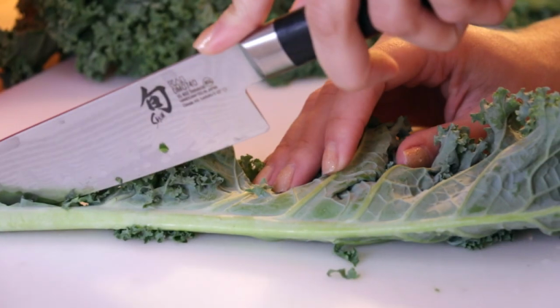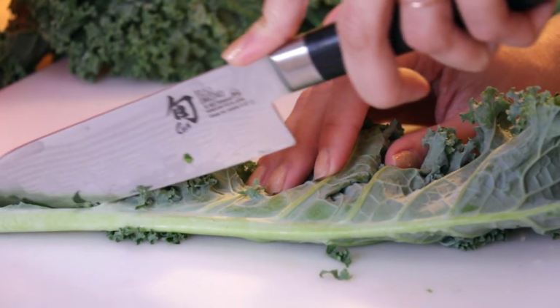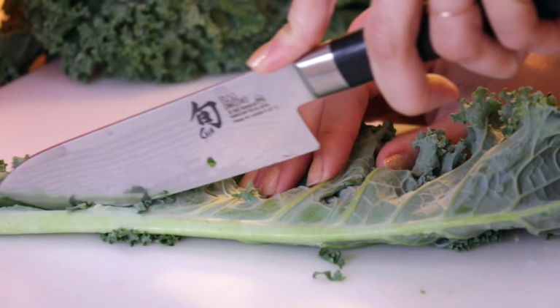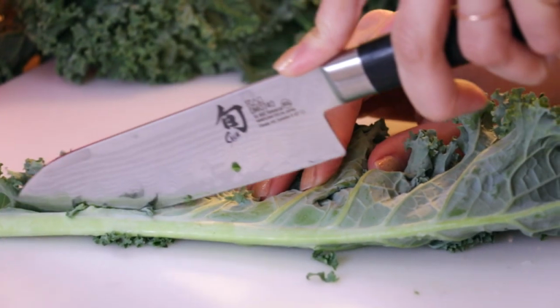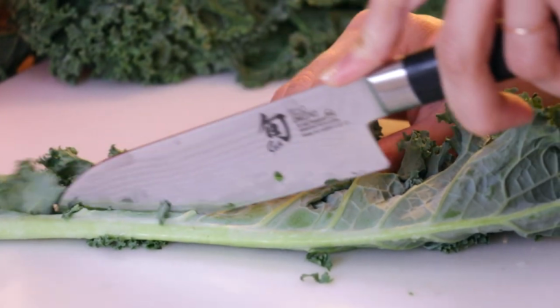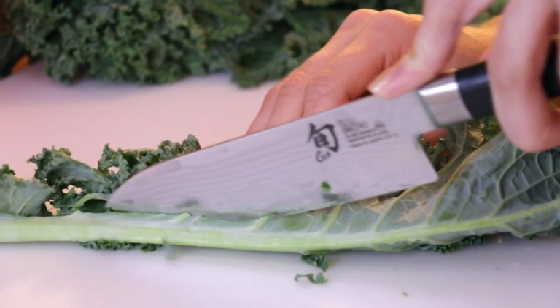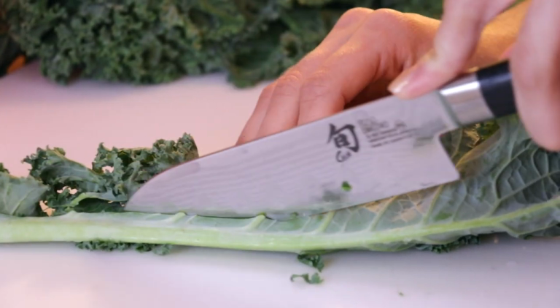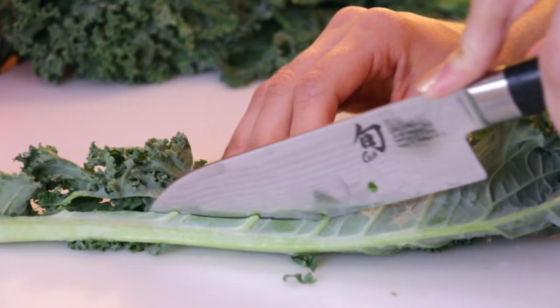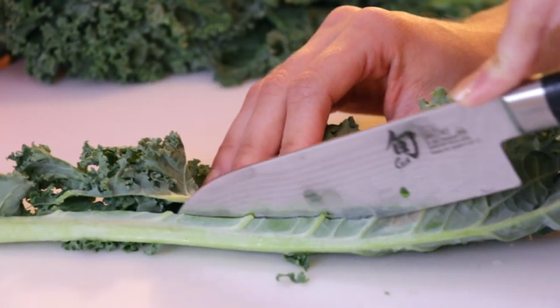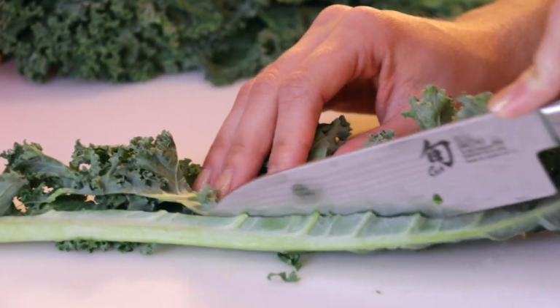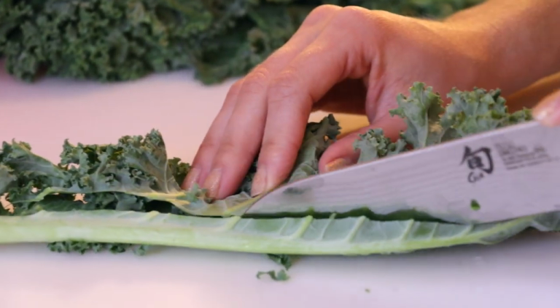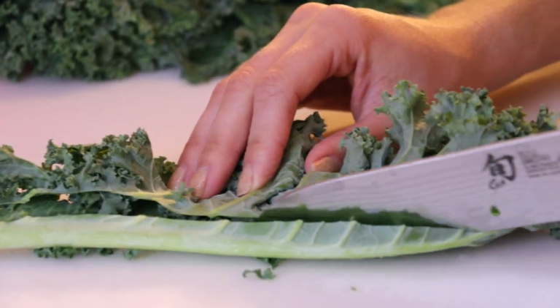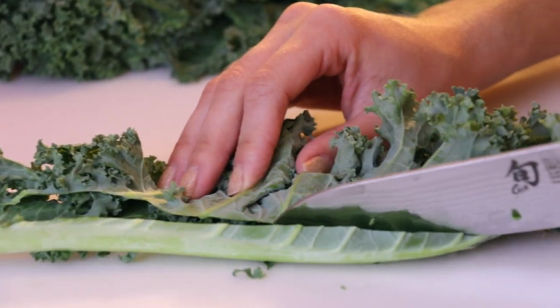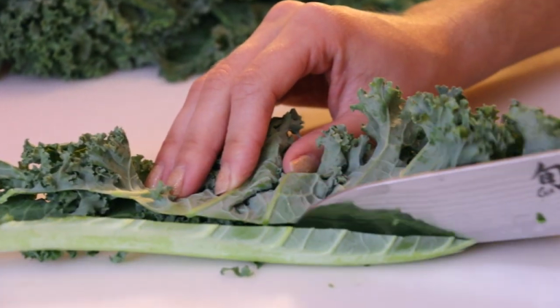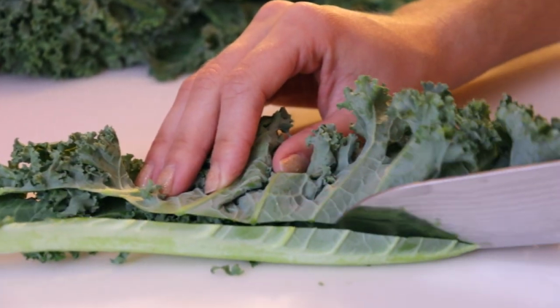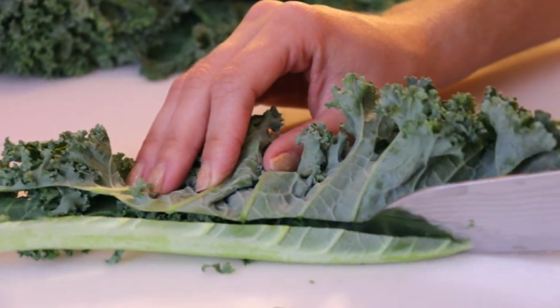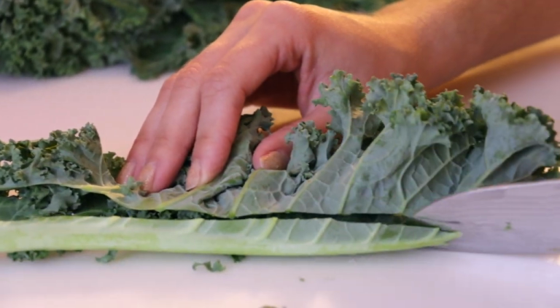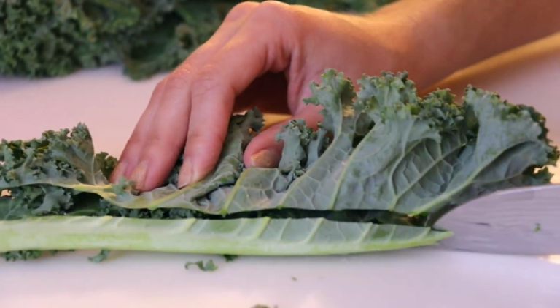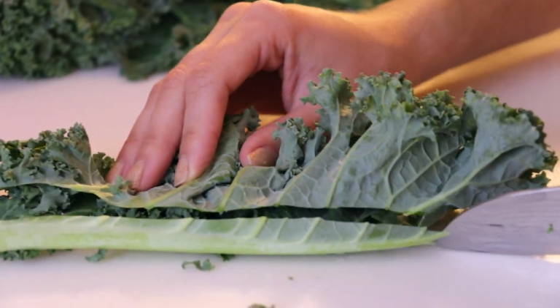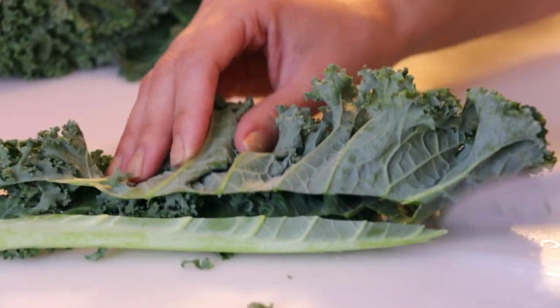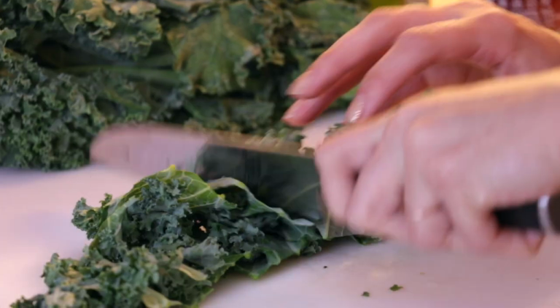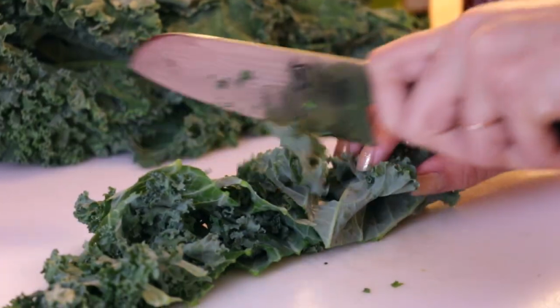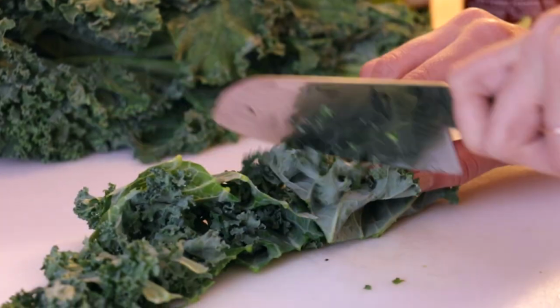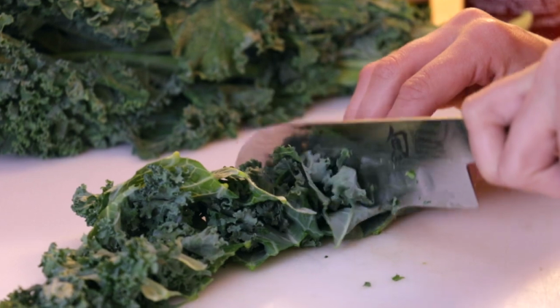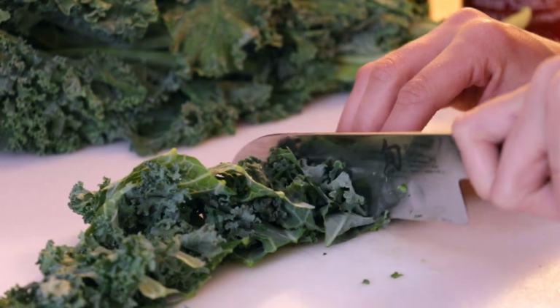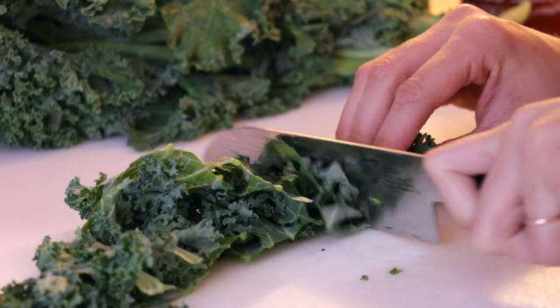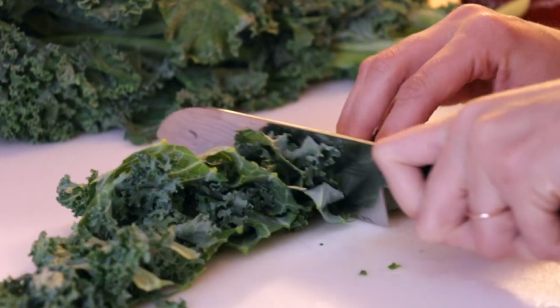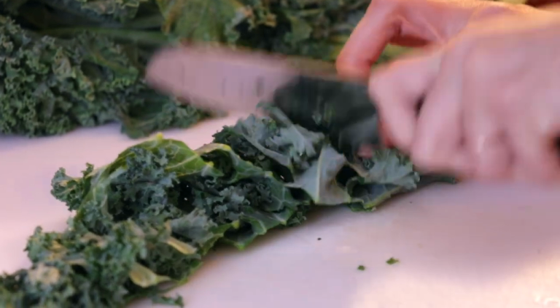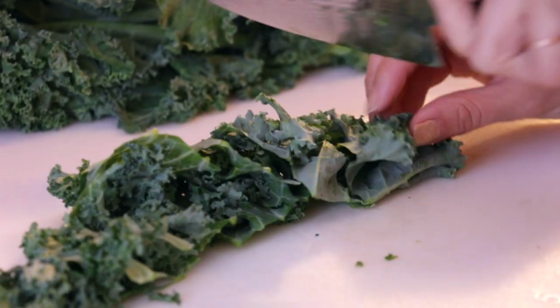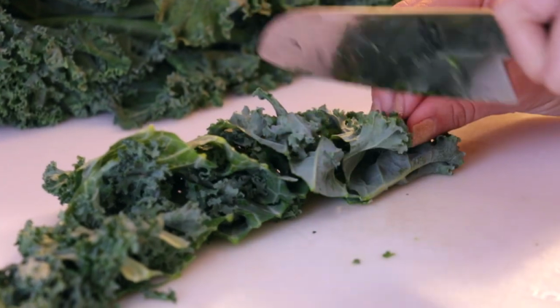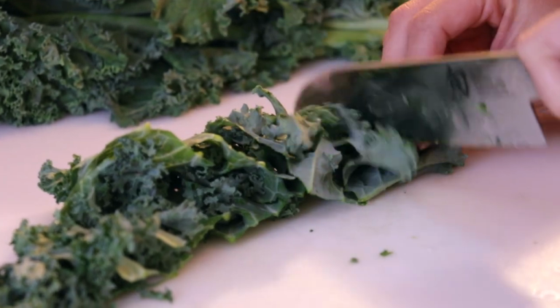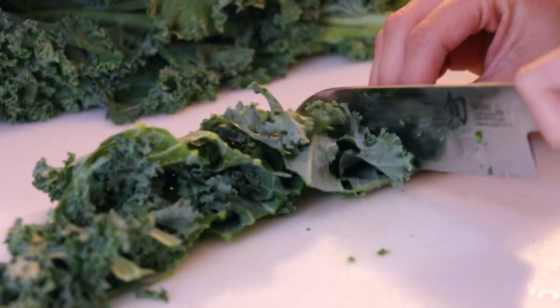Start by removing the hard stems, then chop the leaves into bite-sized pieces.